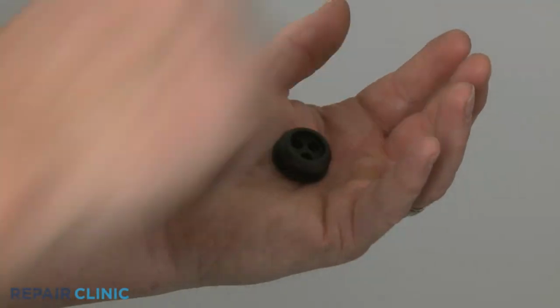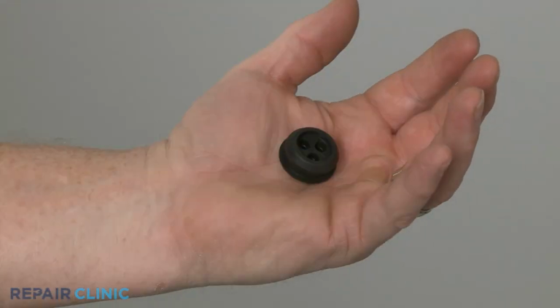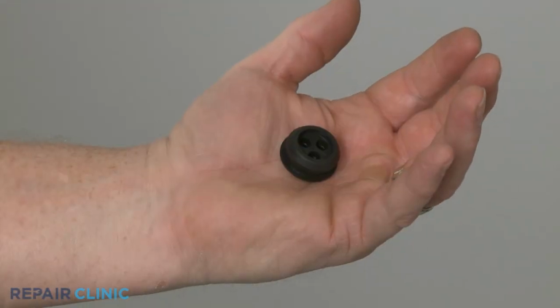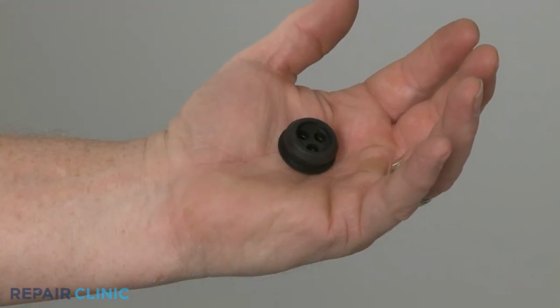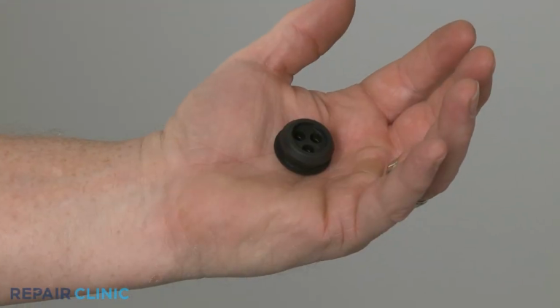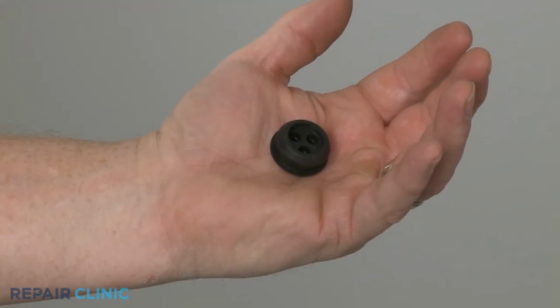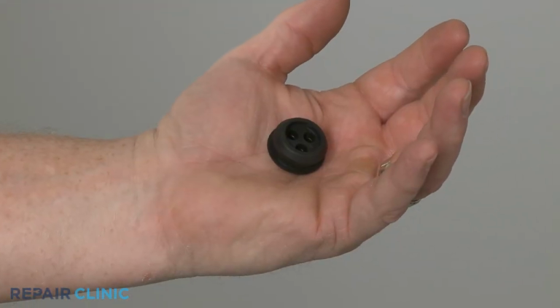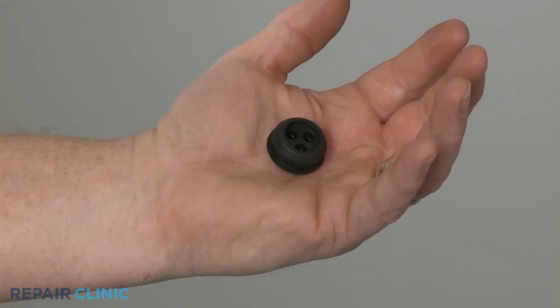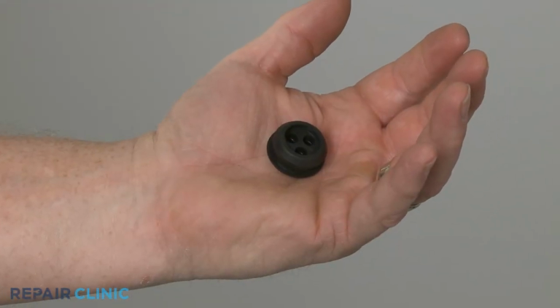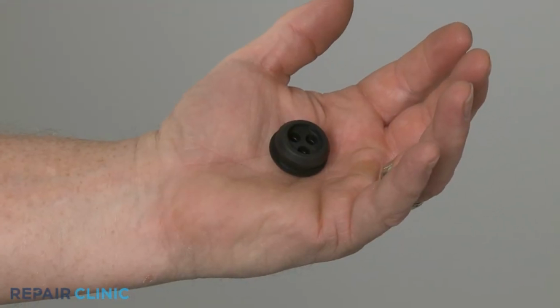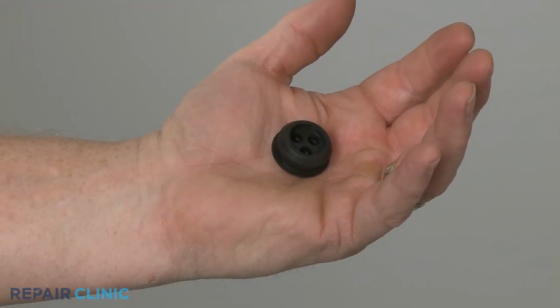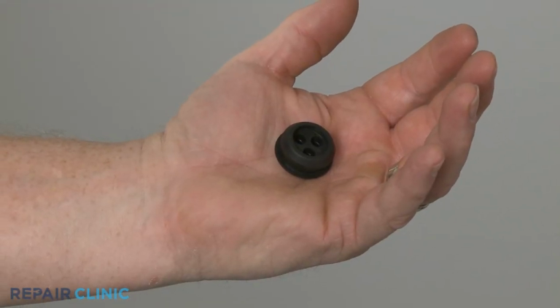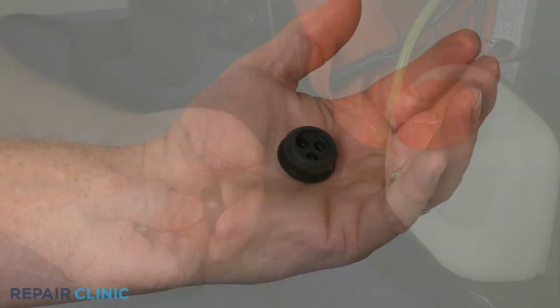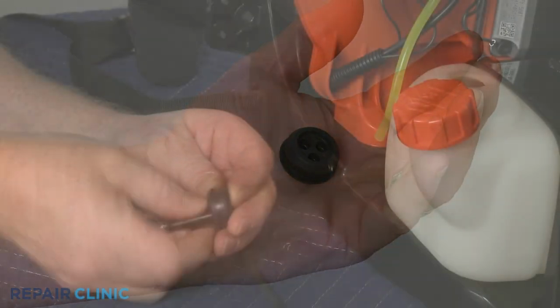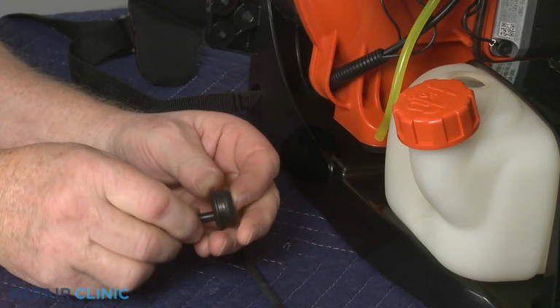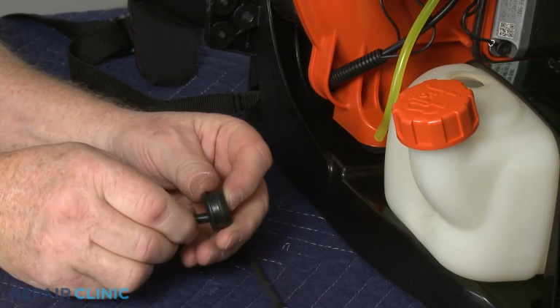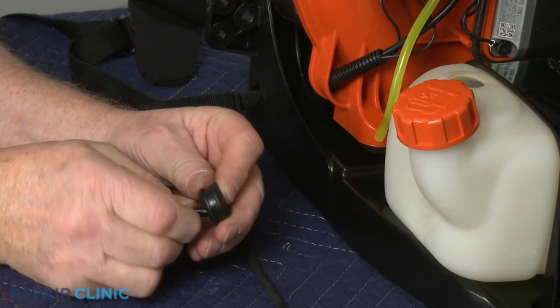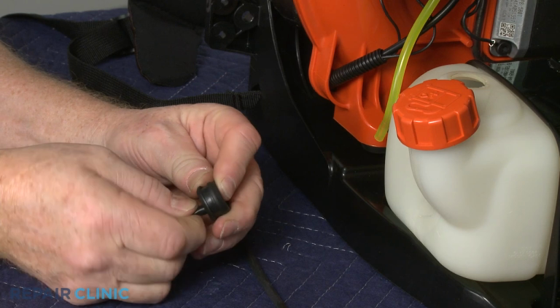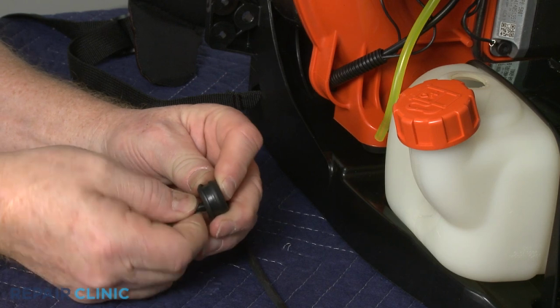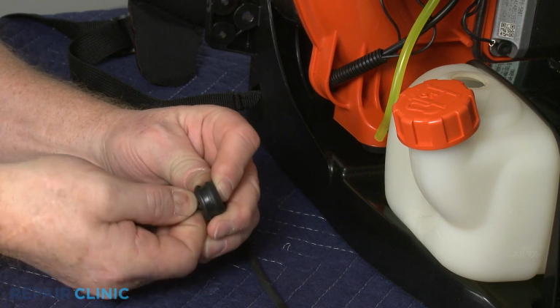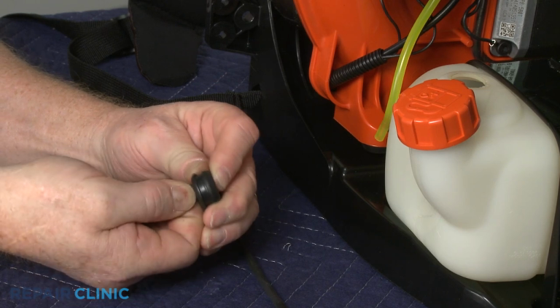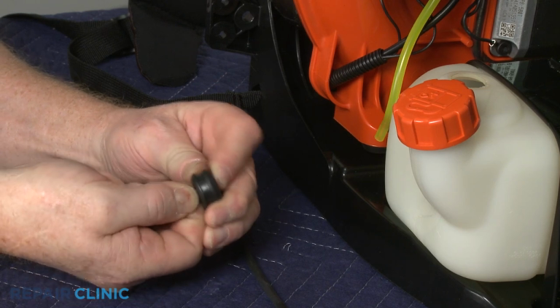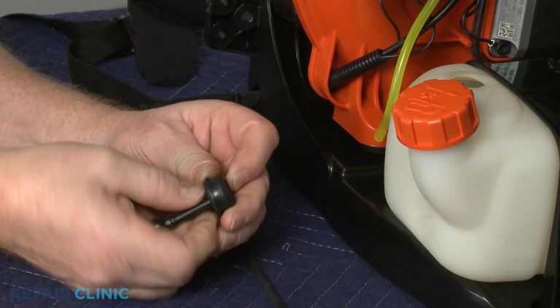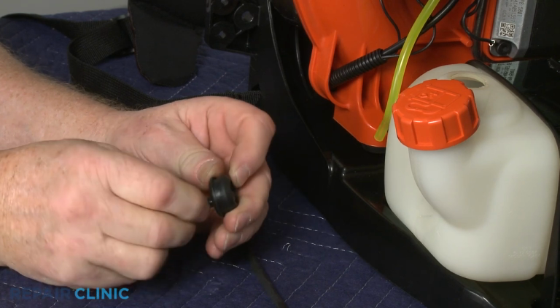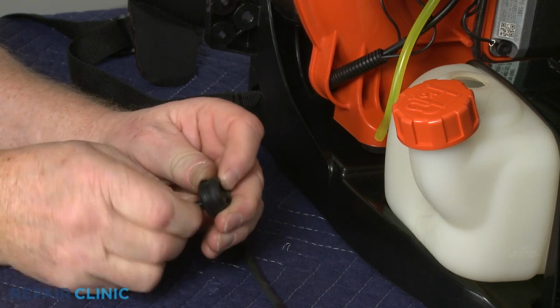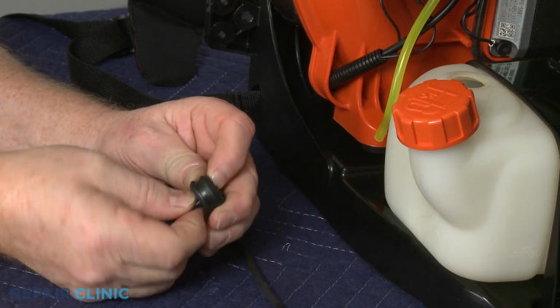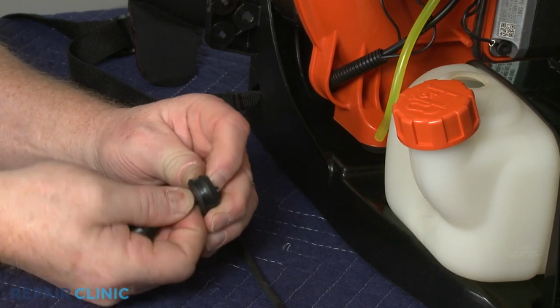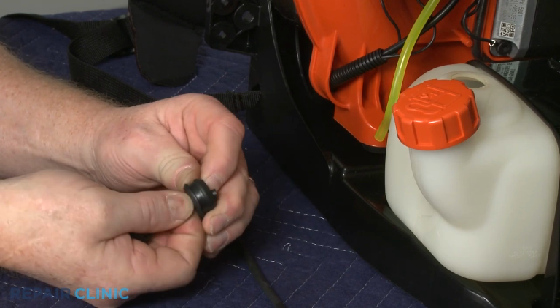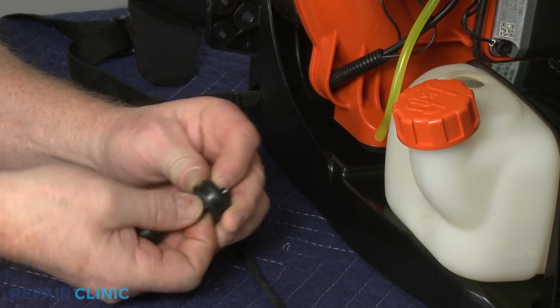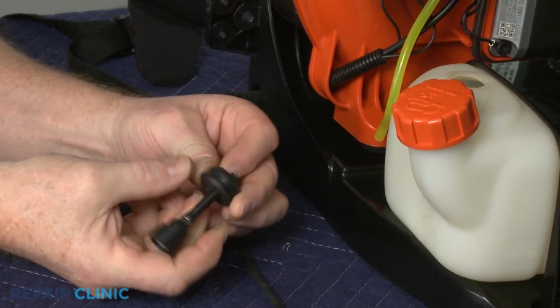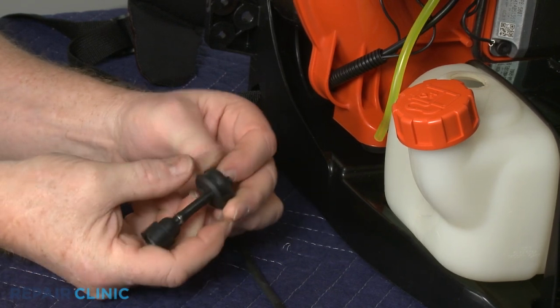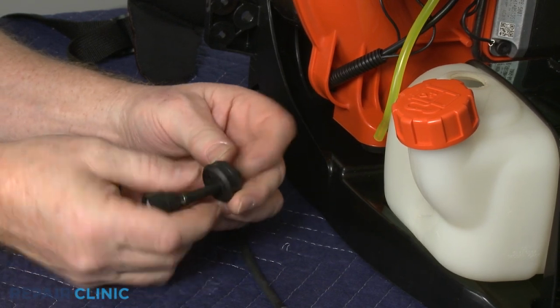Install the new fuel tank grommet by inserting the fuel lines into the appropriate holes.